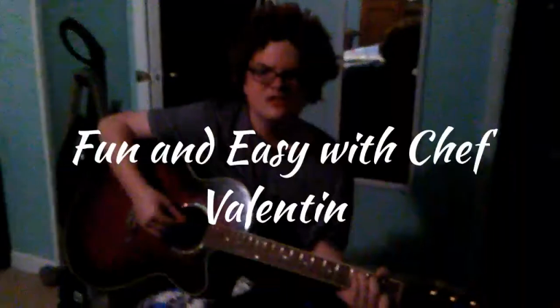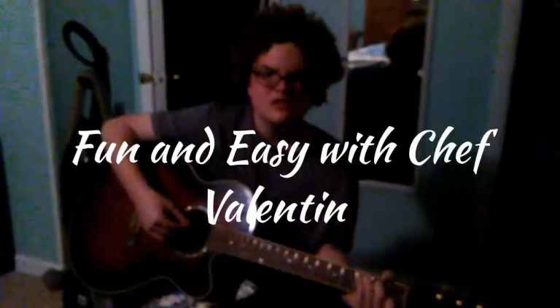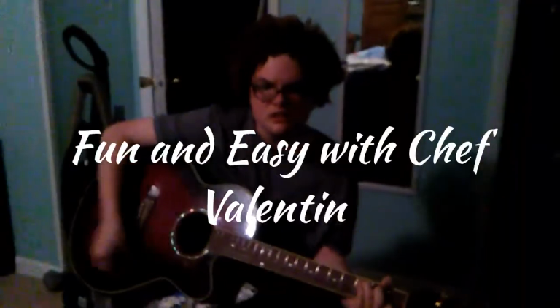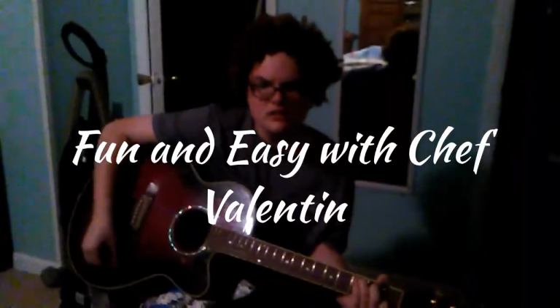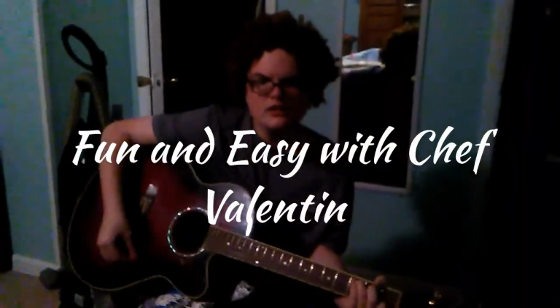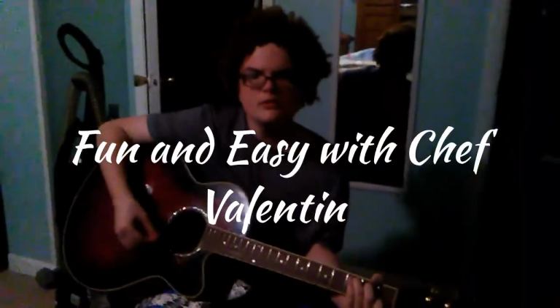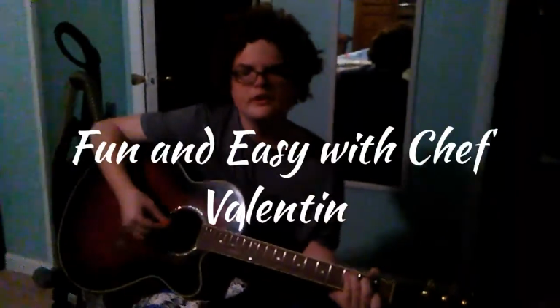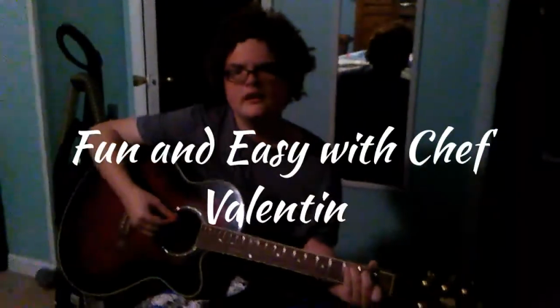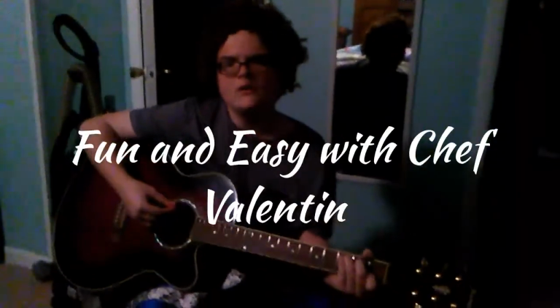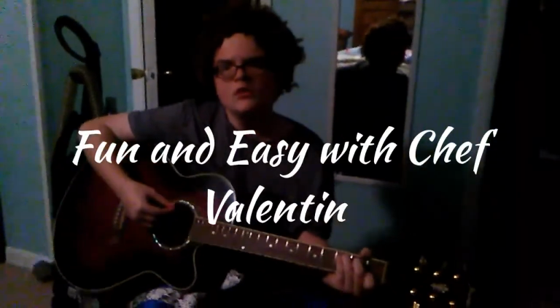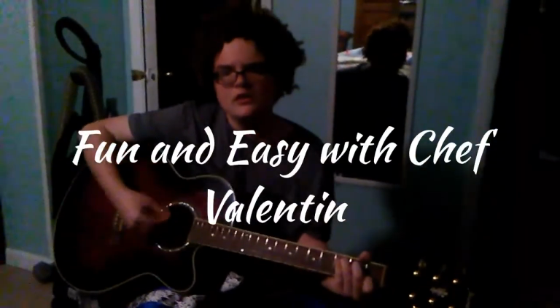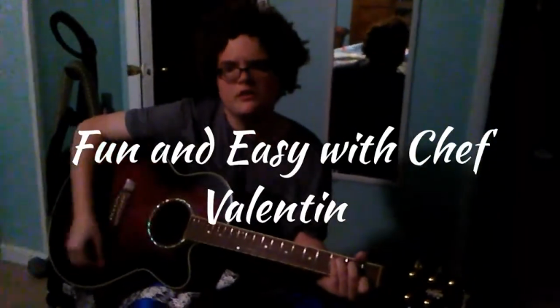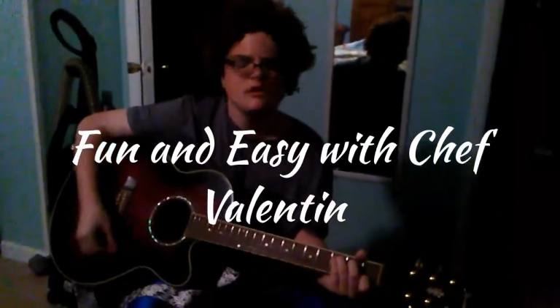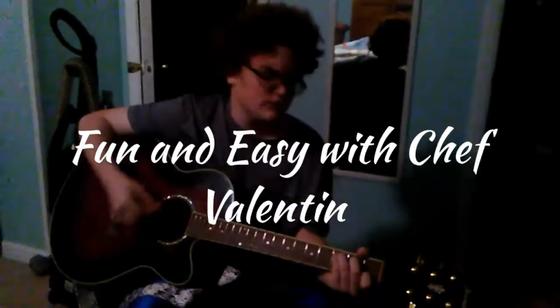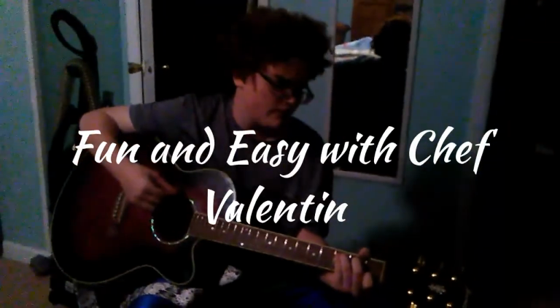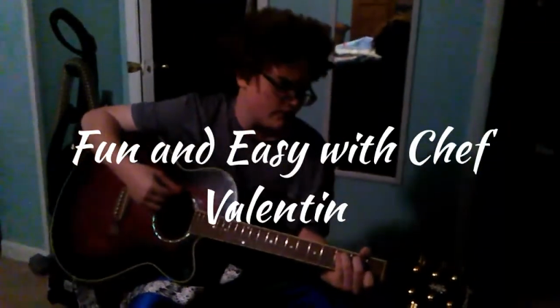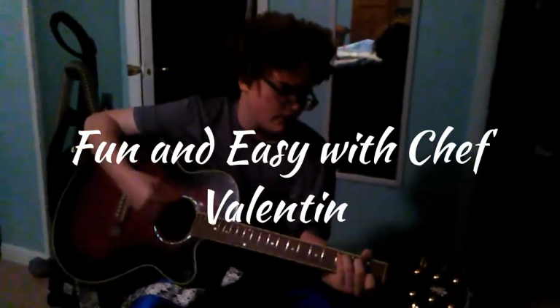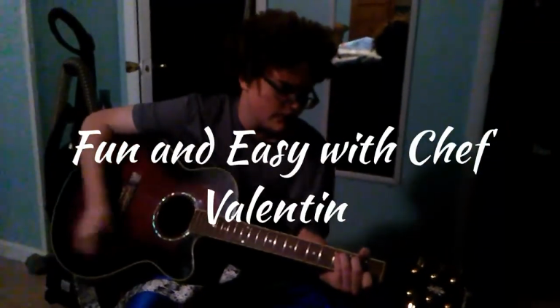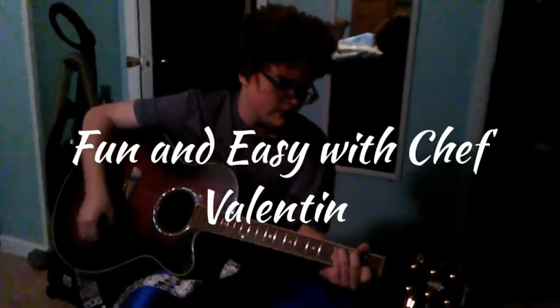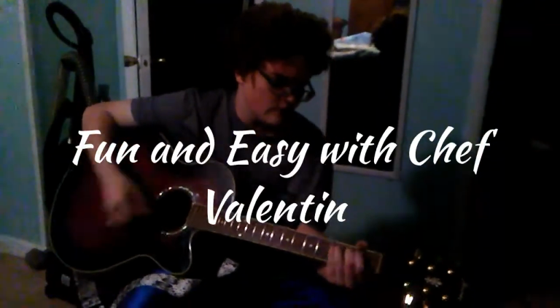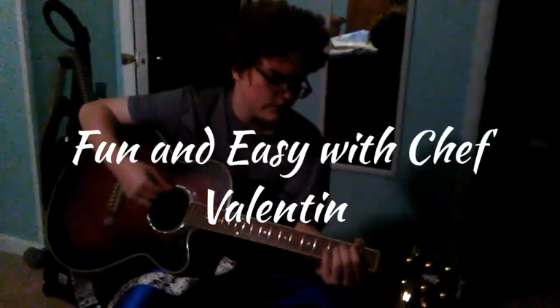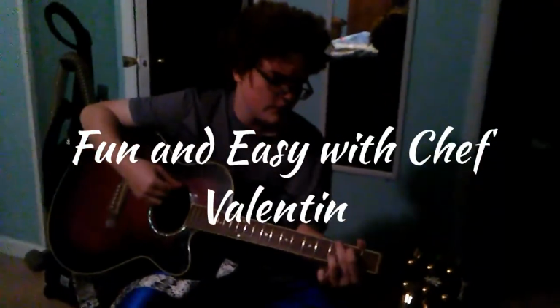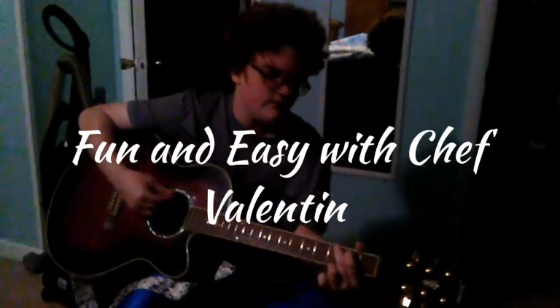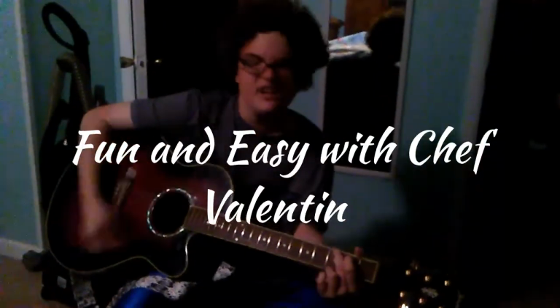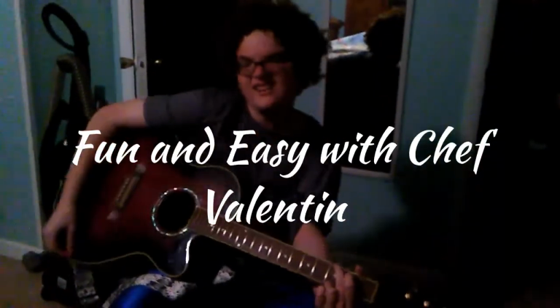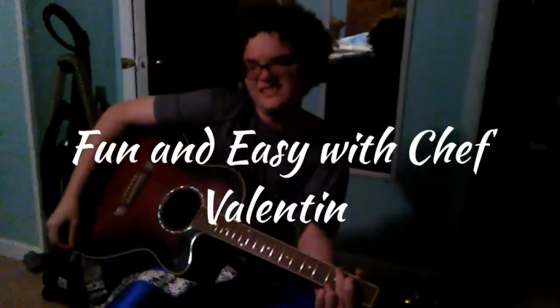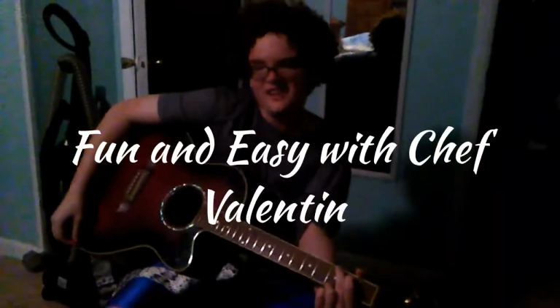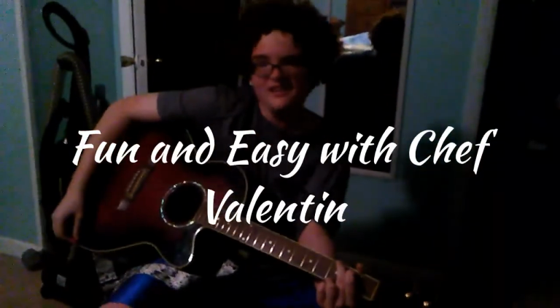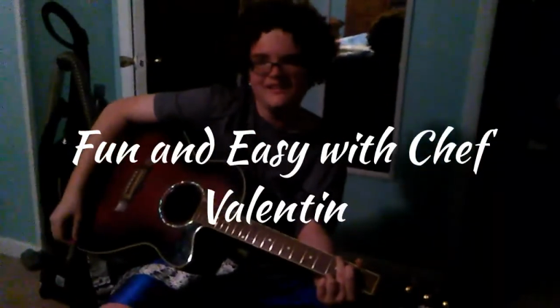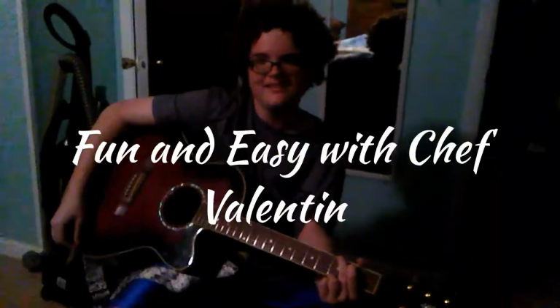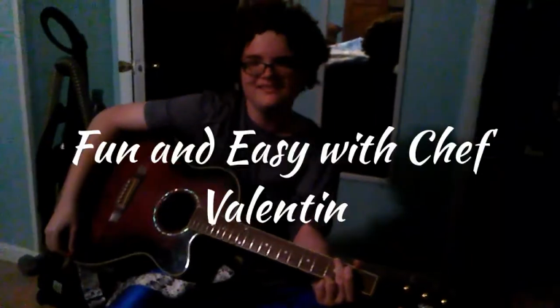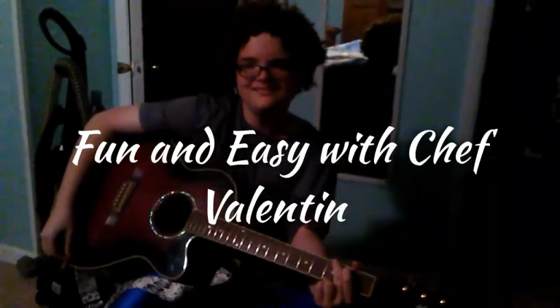We're cooking, oh yeah, we're cooking. It's fun and easy with Chef Ballantyne.